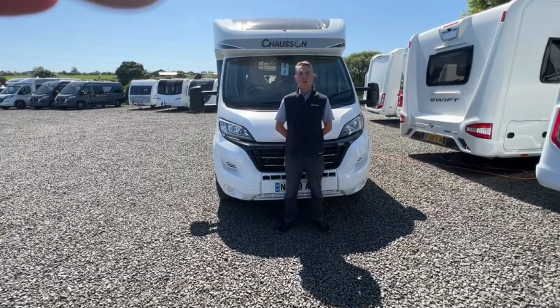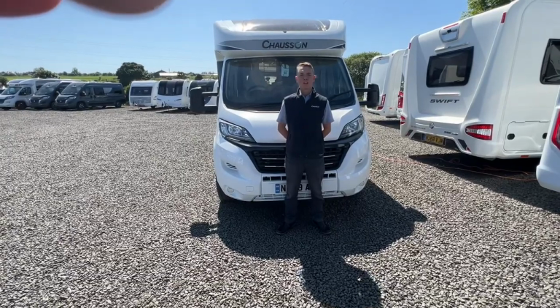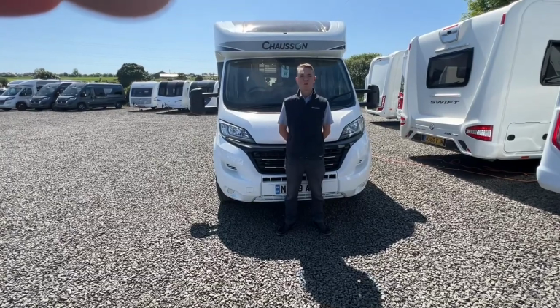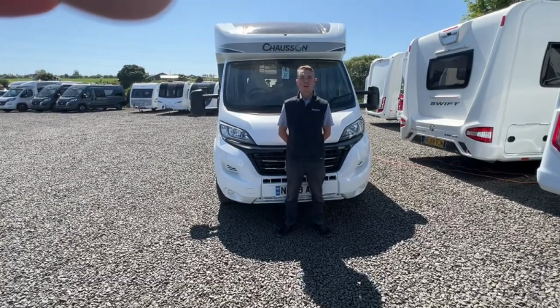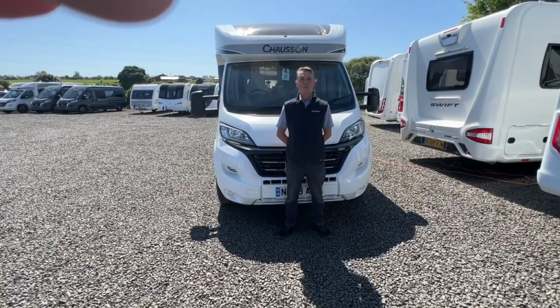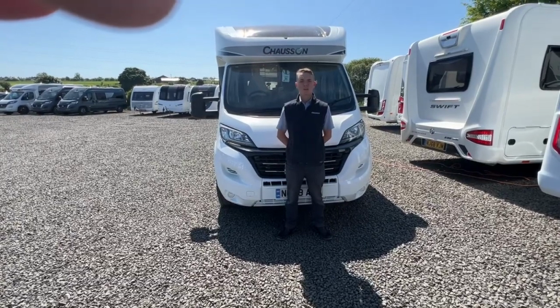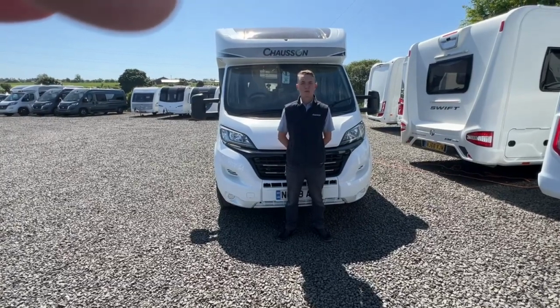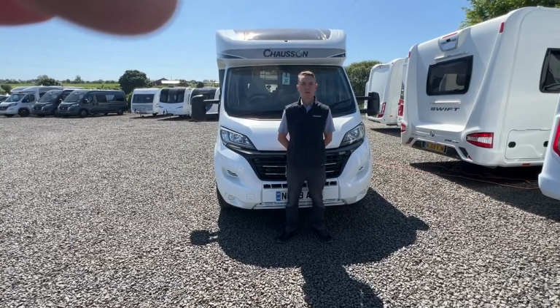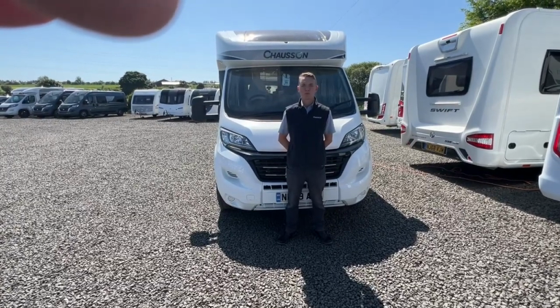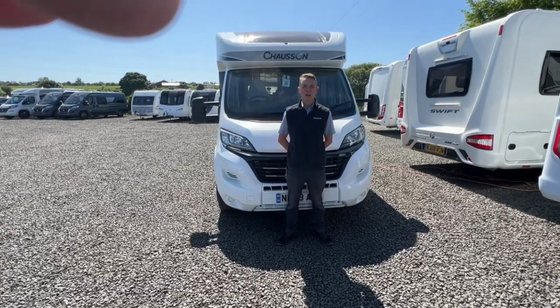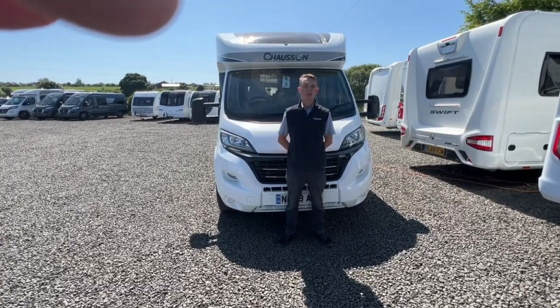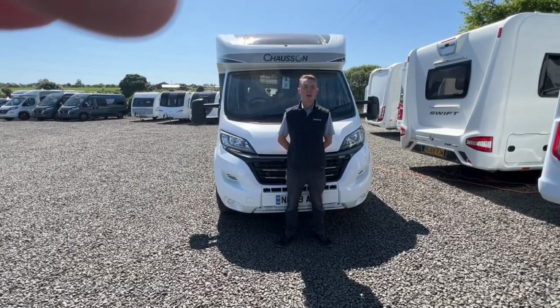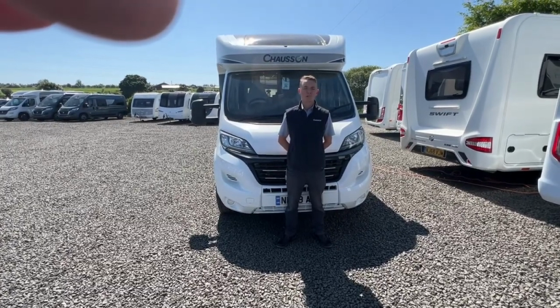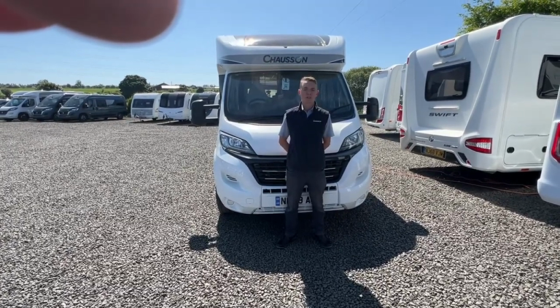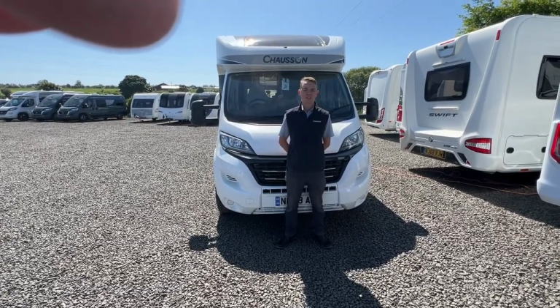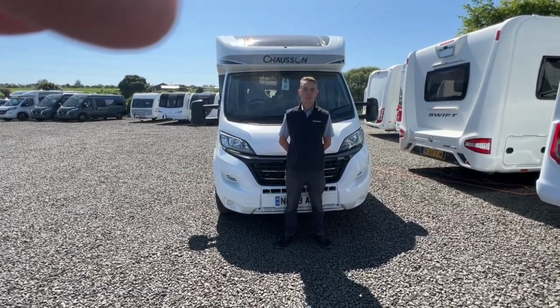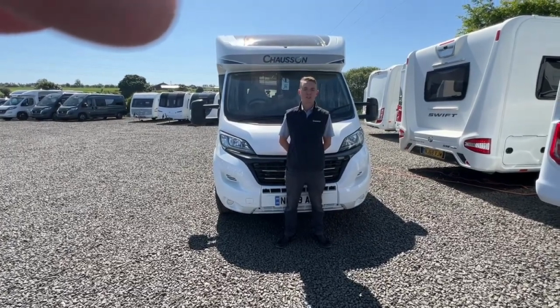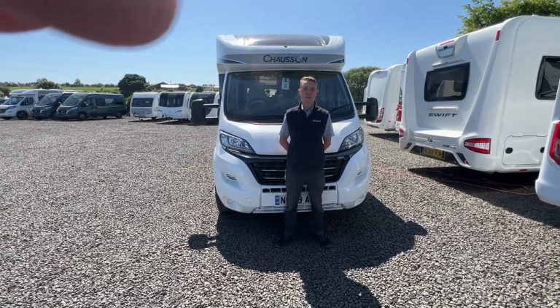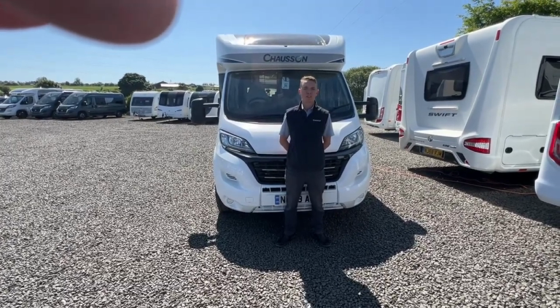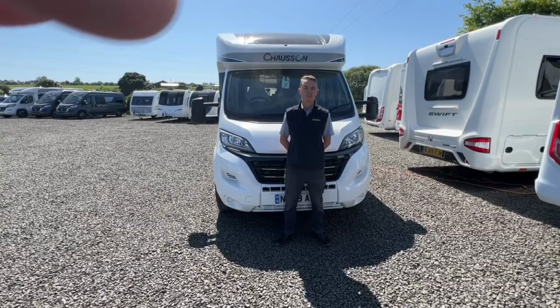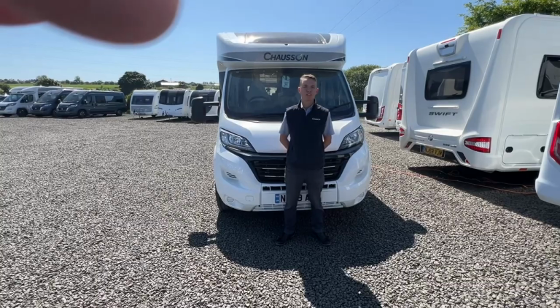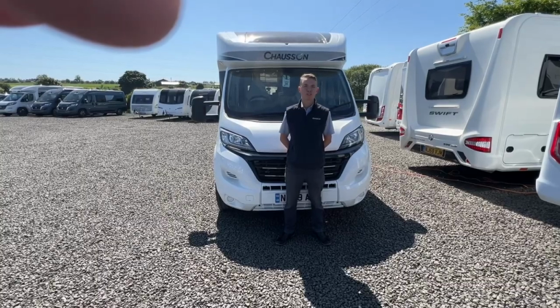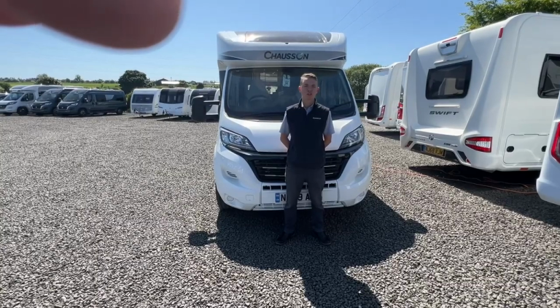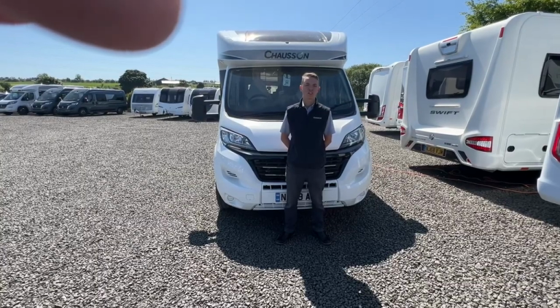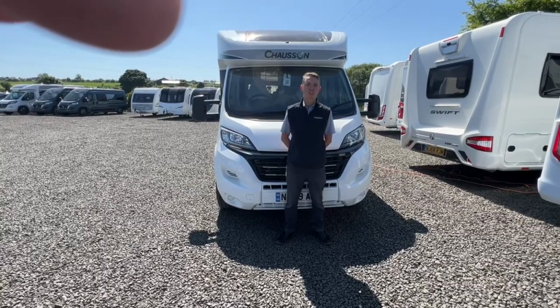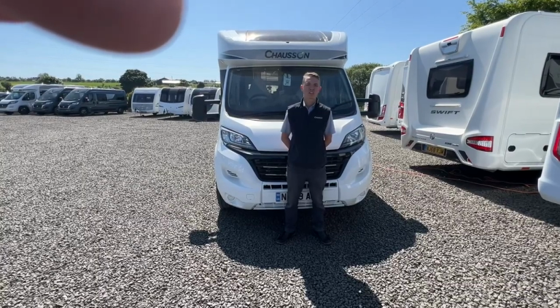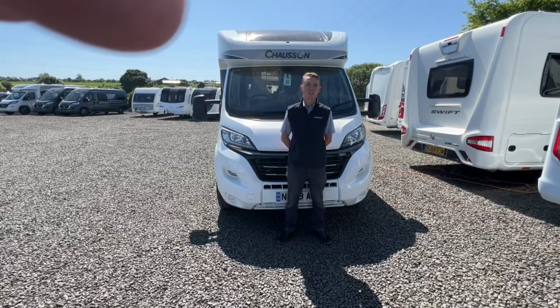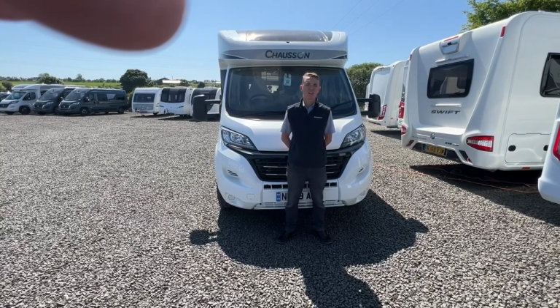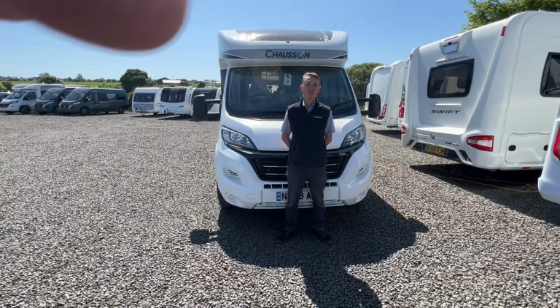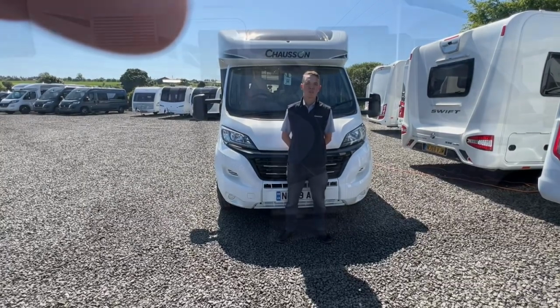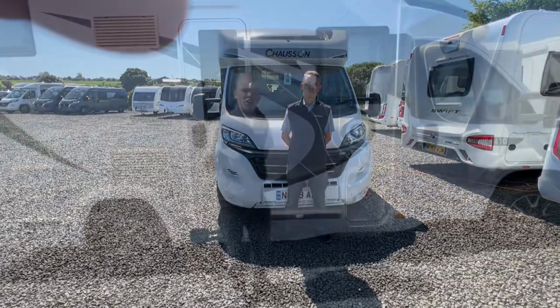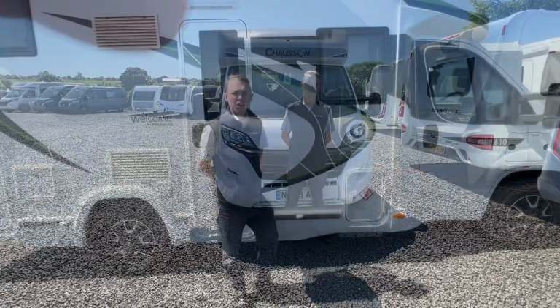Welcome to Time Valley Motorhomes. I'm Callum and this is the handover of a Chasson 610 Welcome Premium.